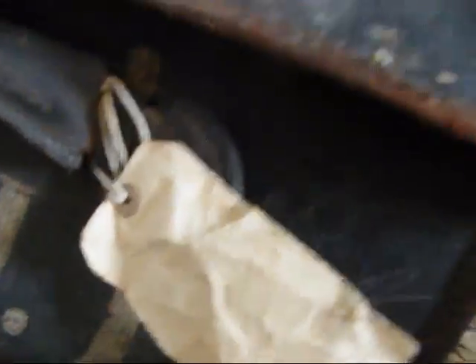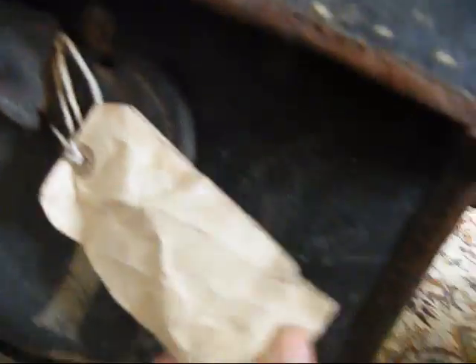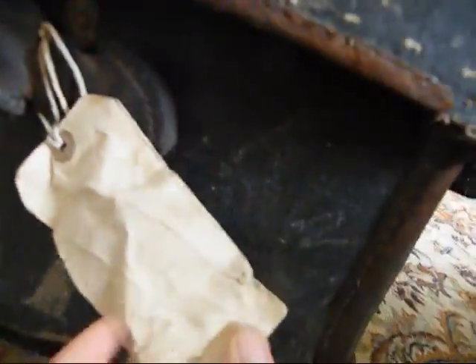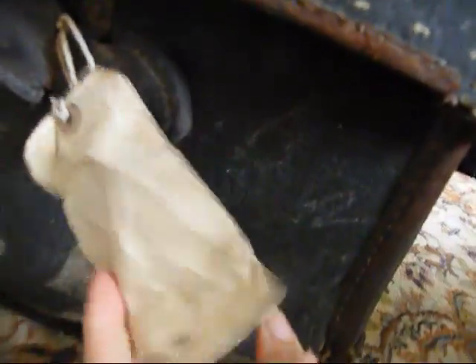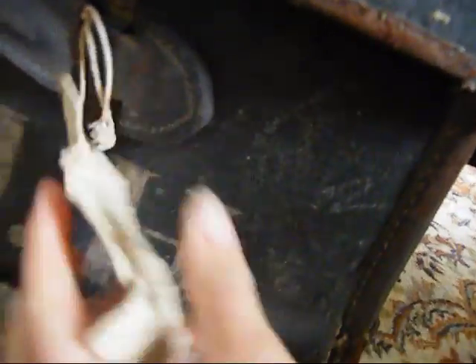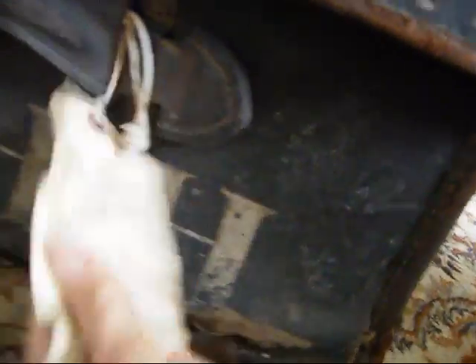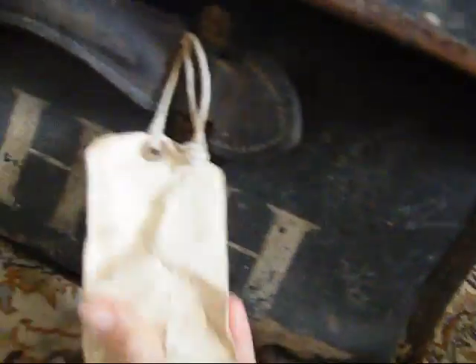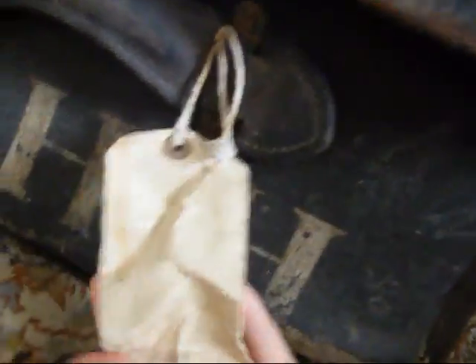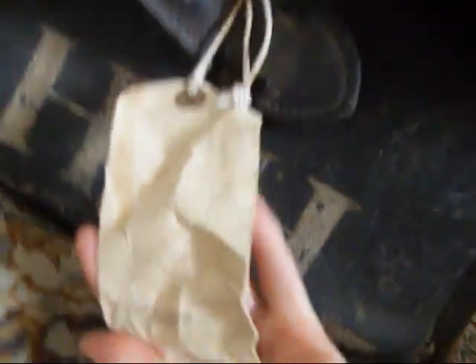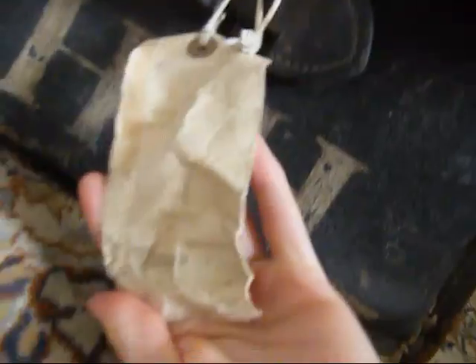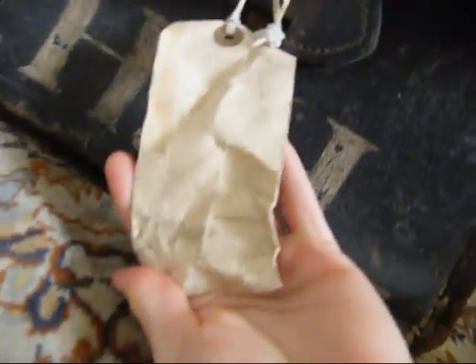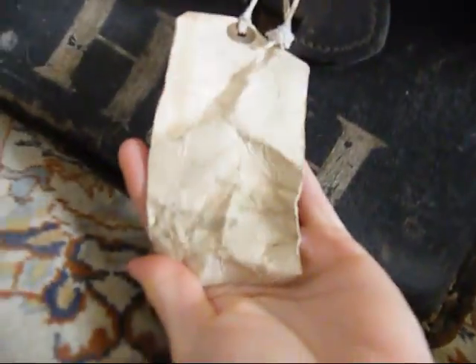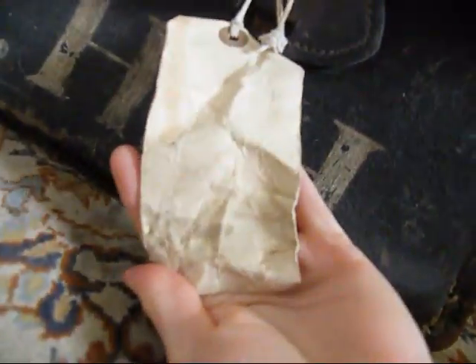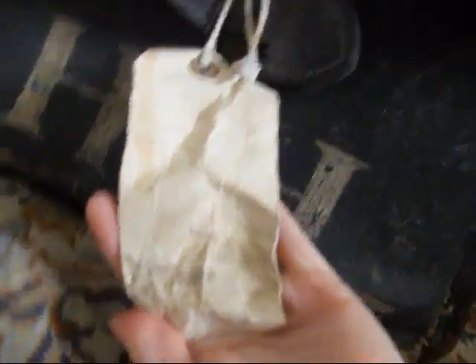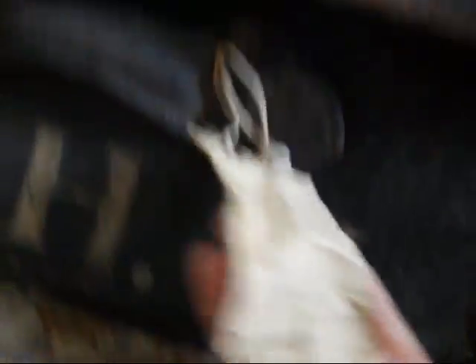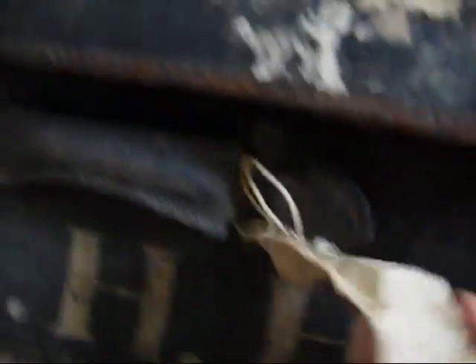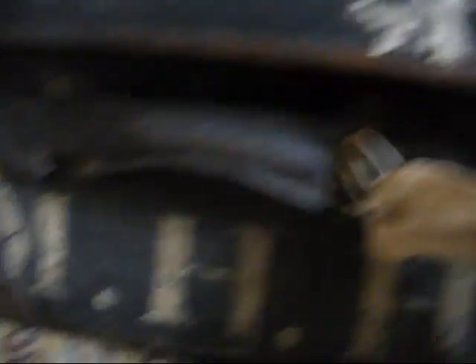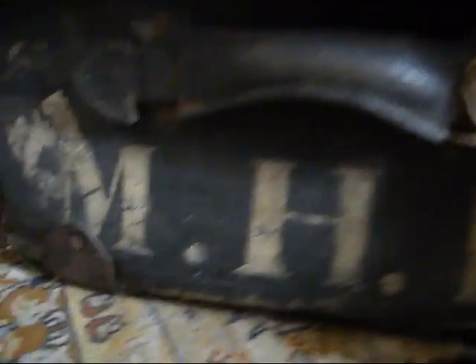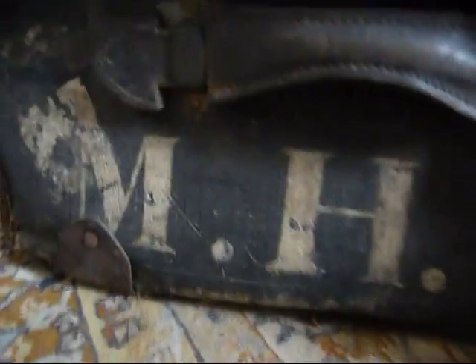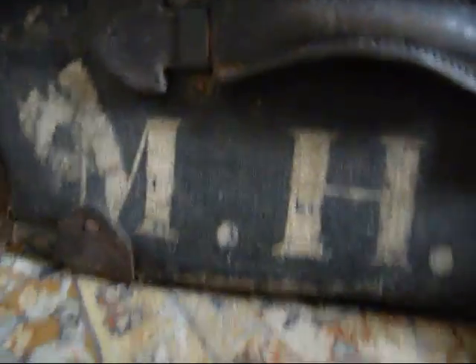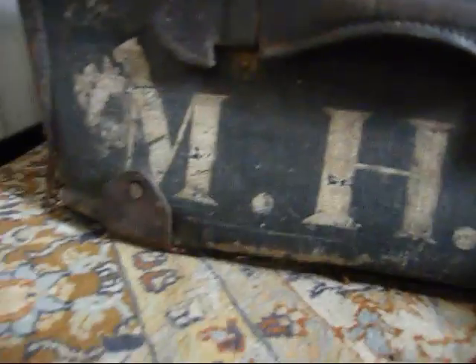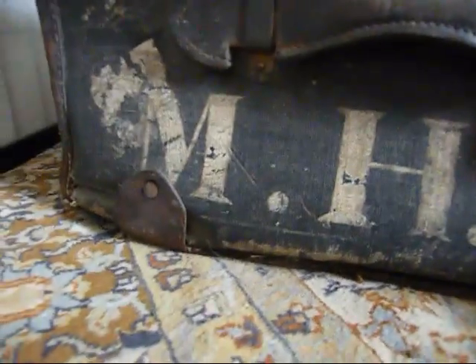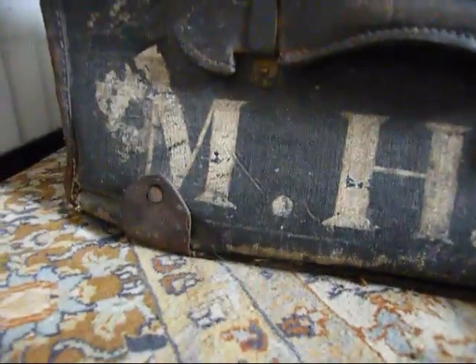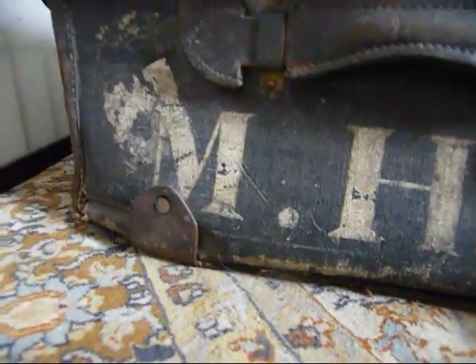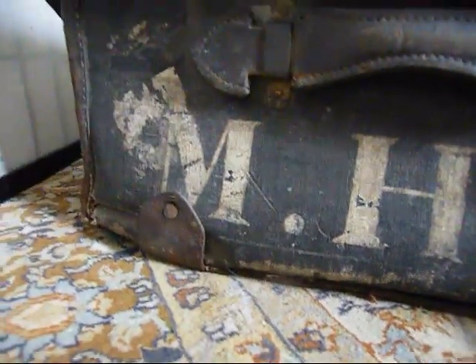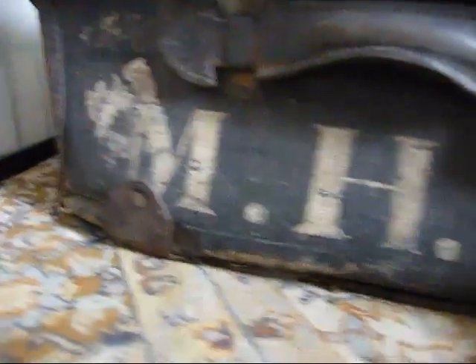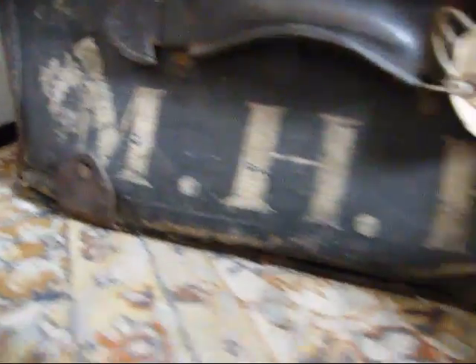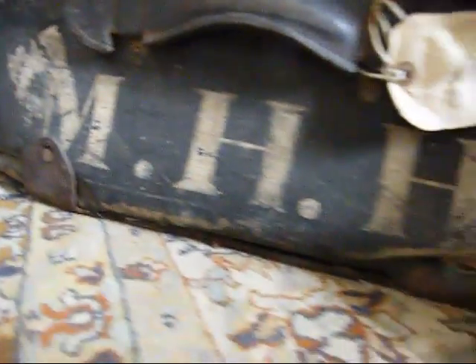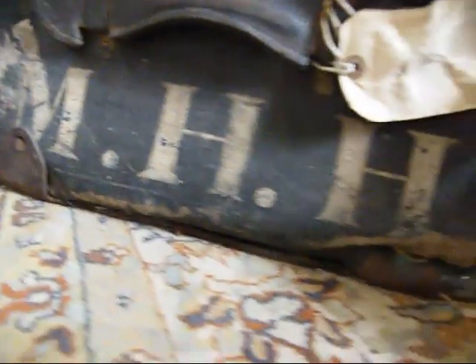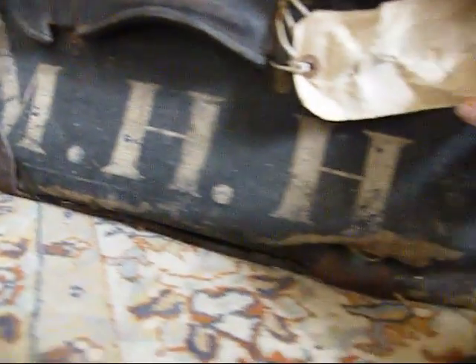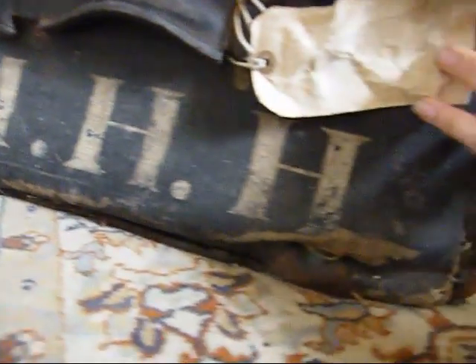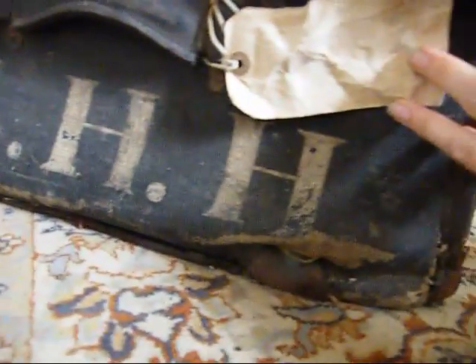There's a wonderful old luggage label. It's got the initials on this side as well — MHH.